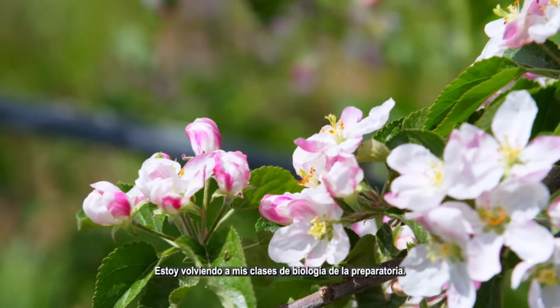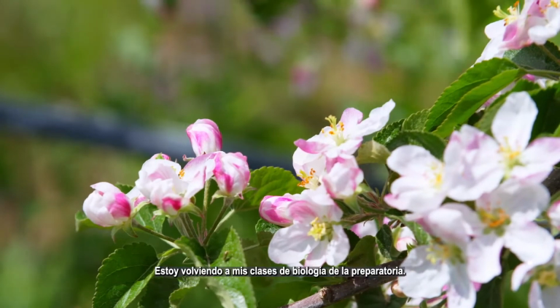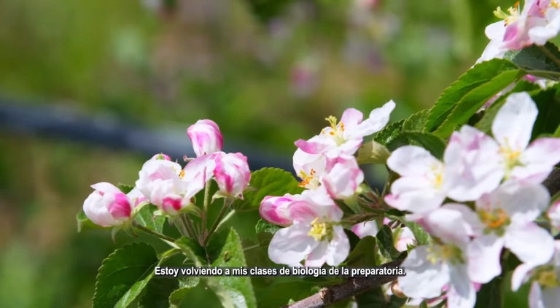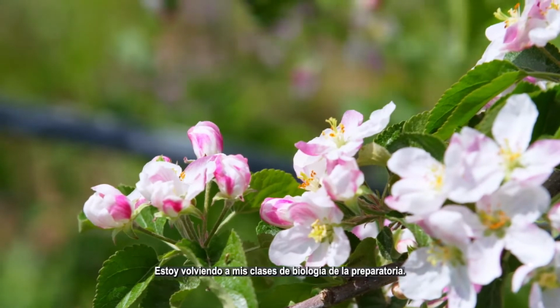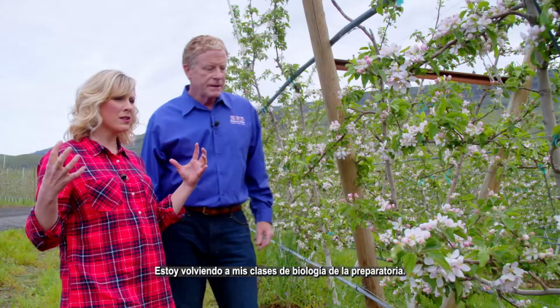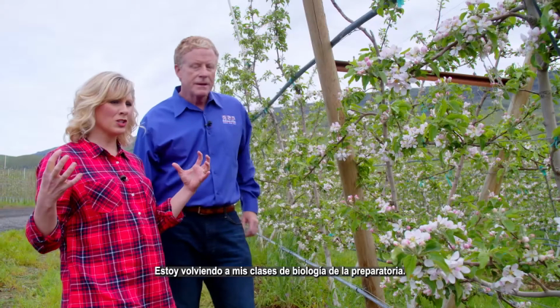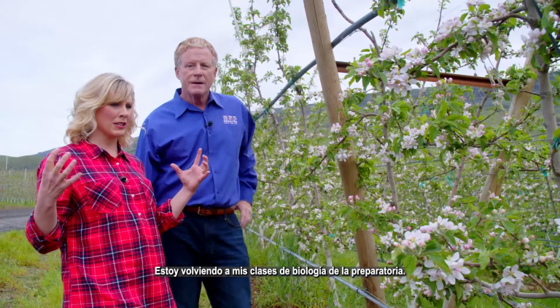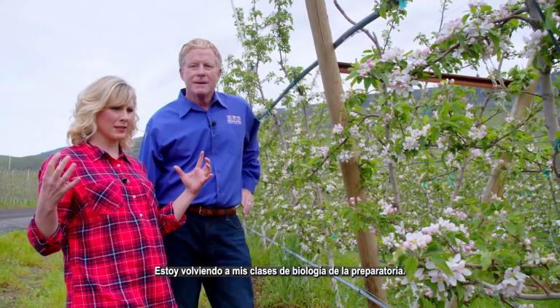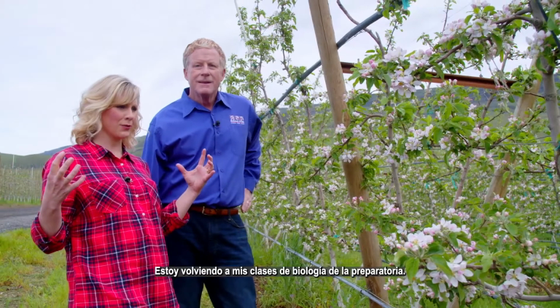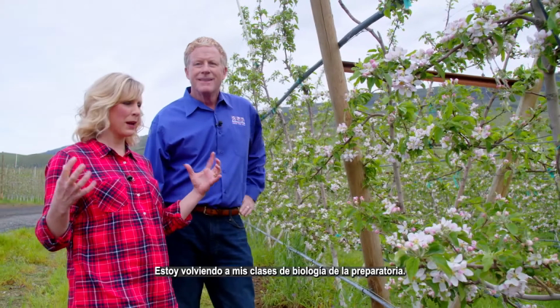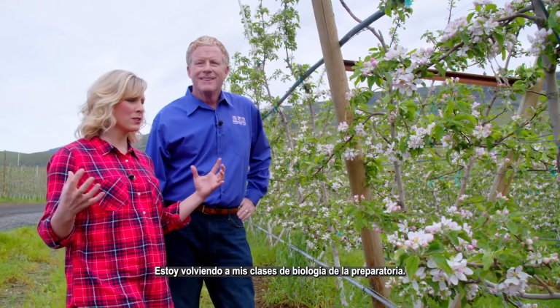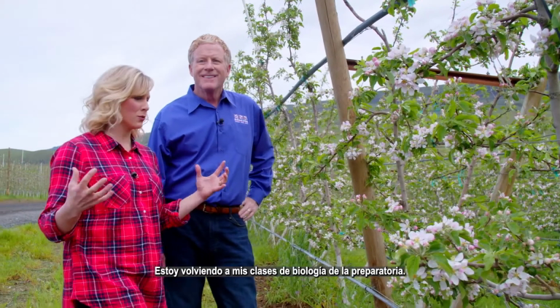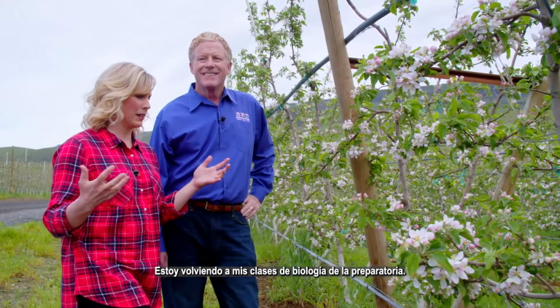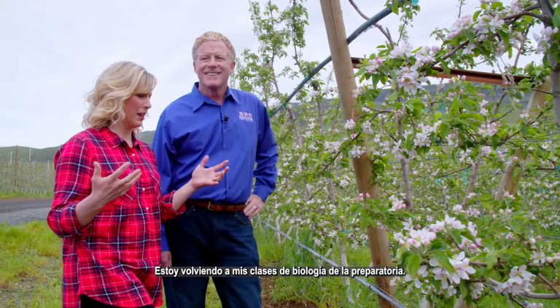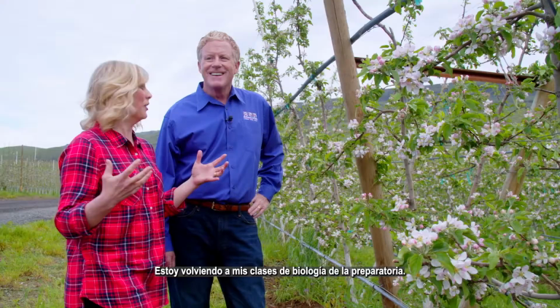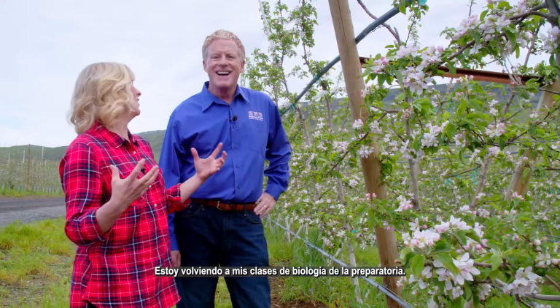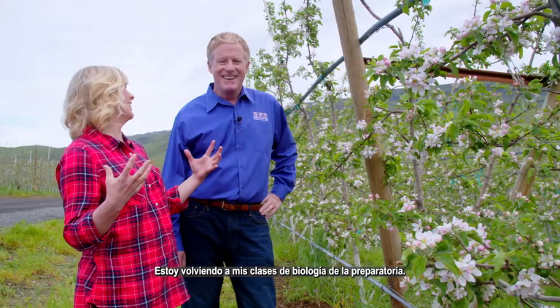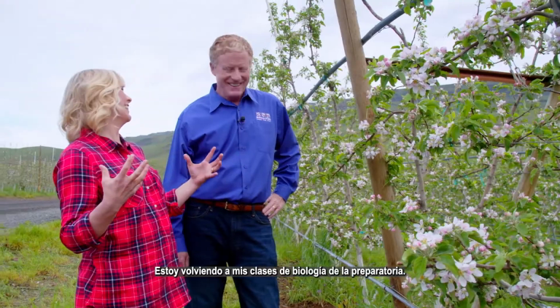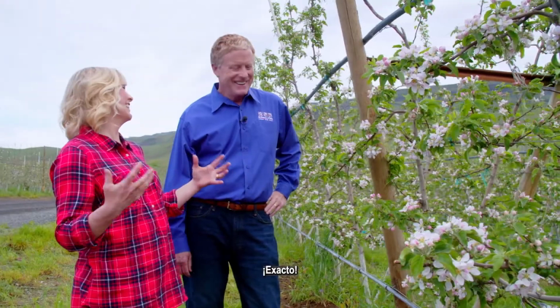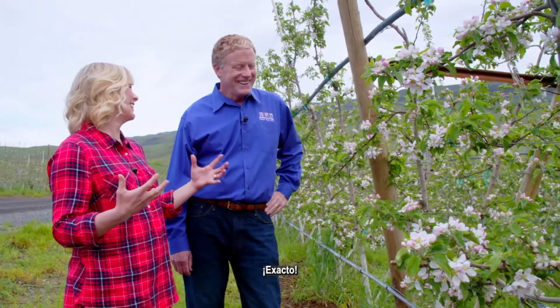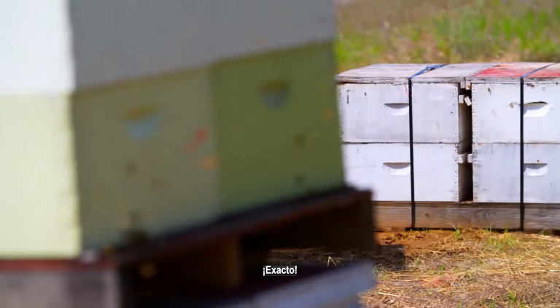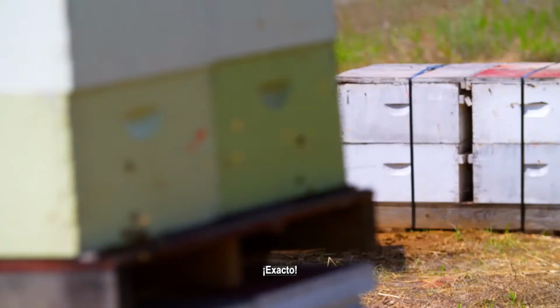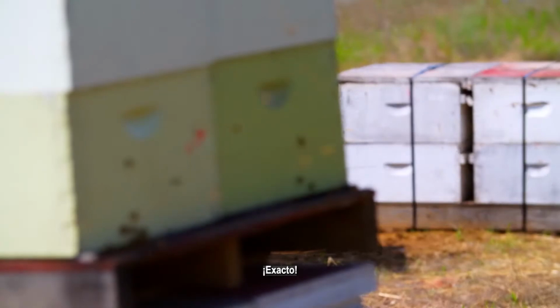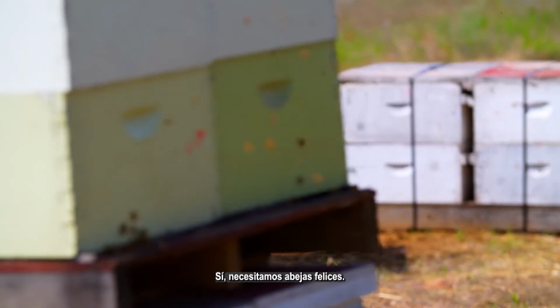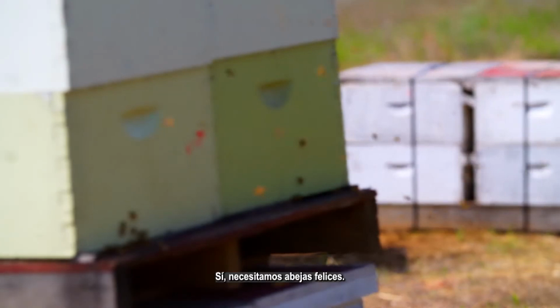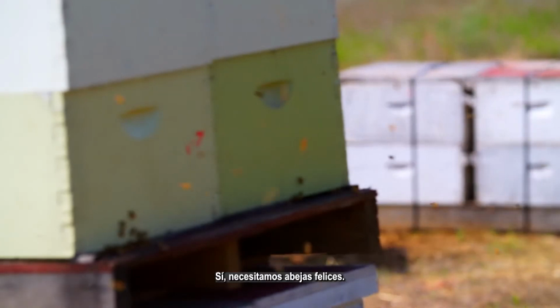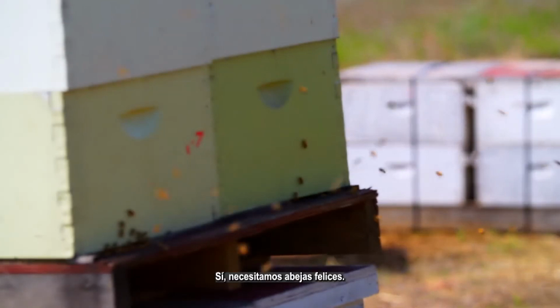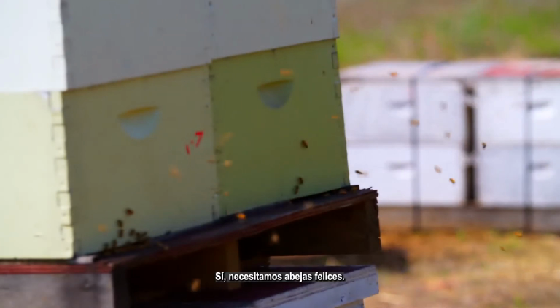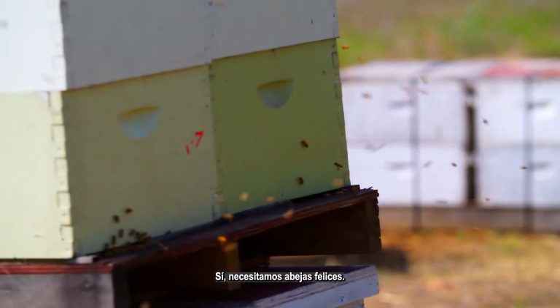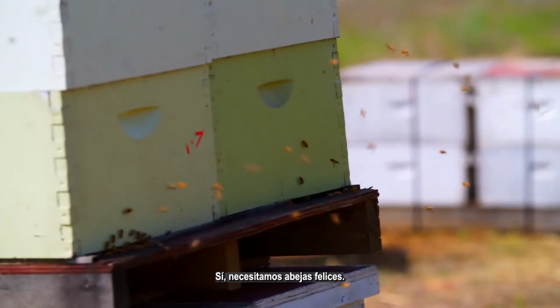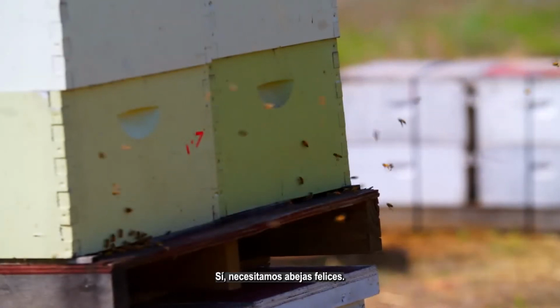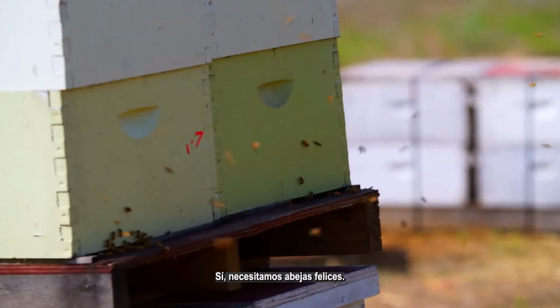Going back to my biology classes from high school right now. Yes, we need happy bees.